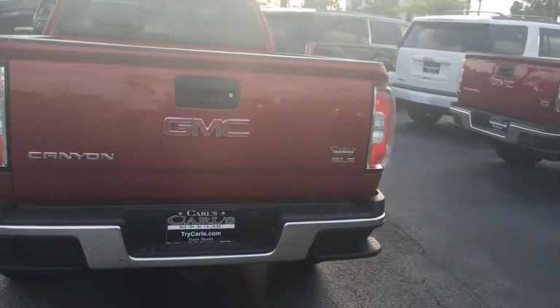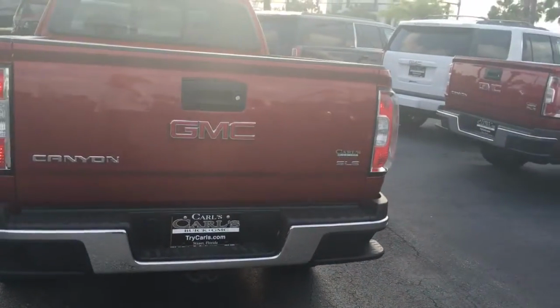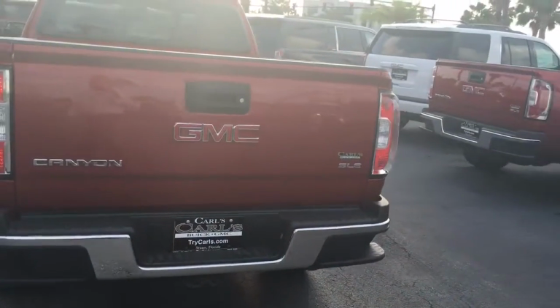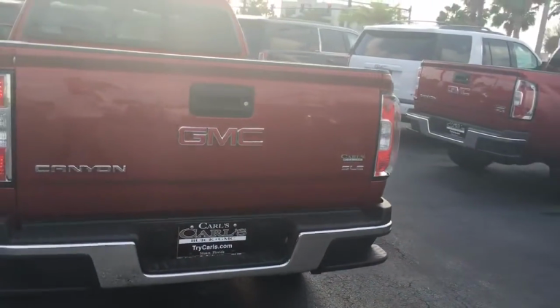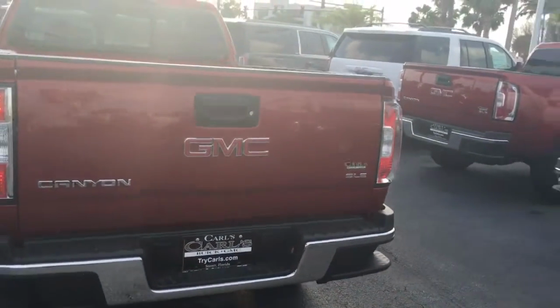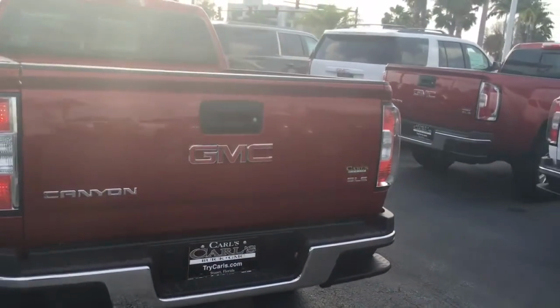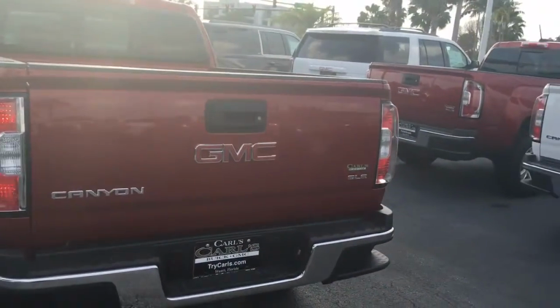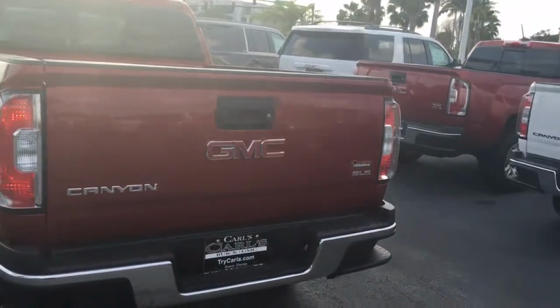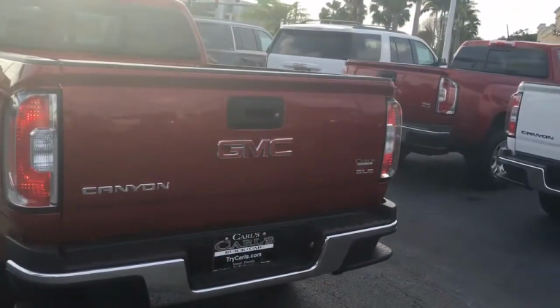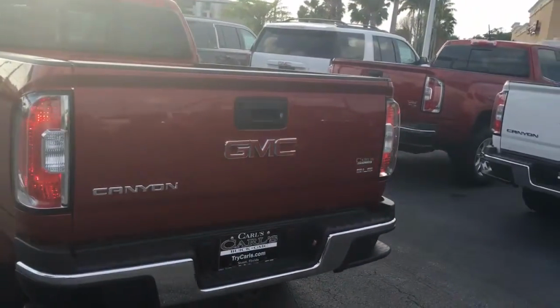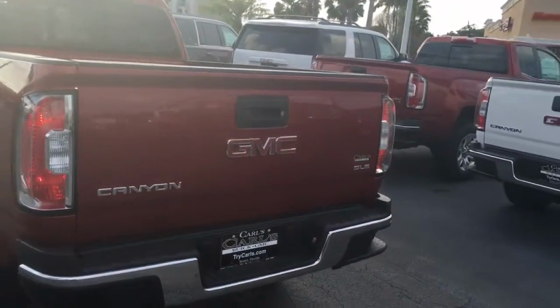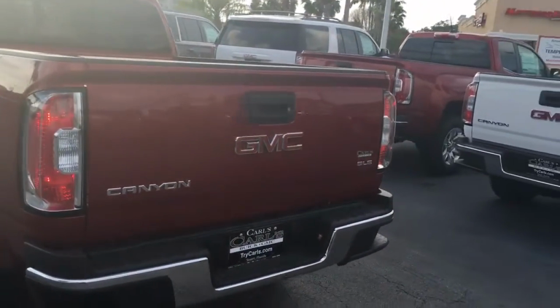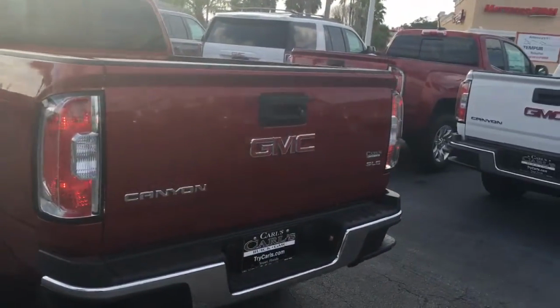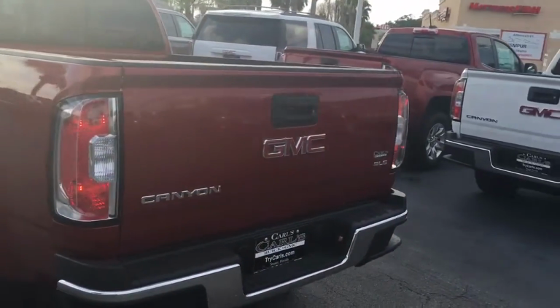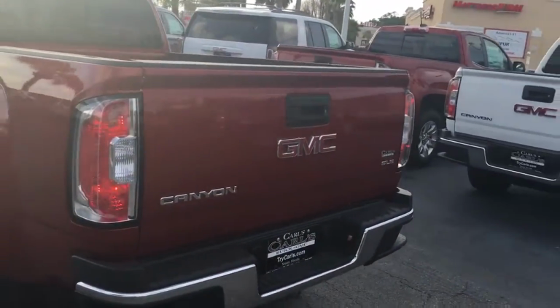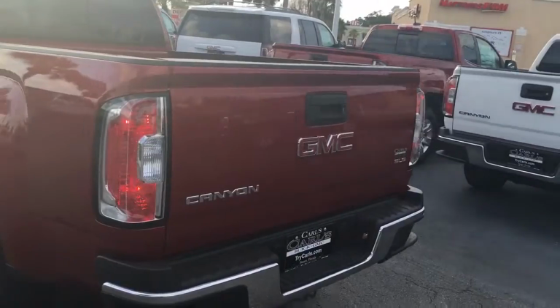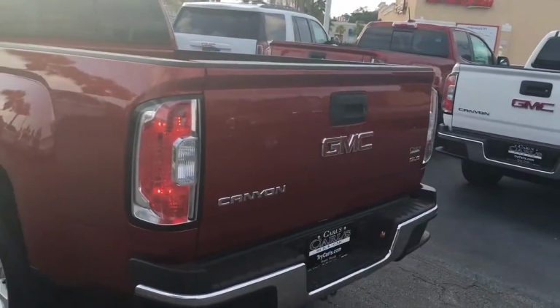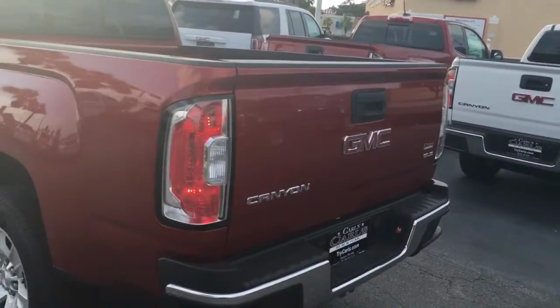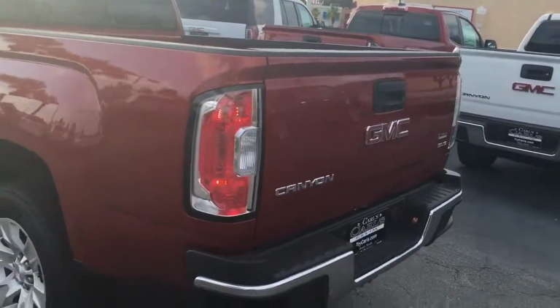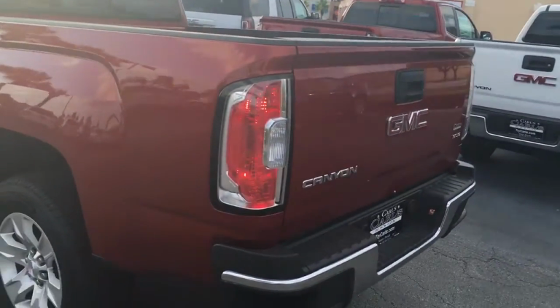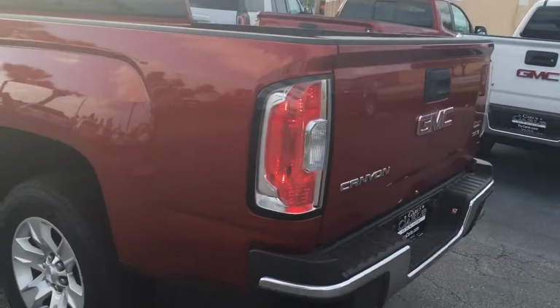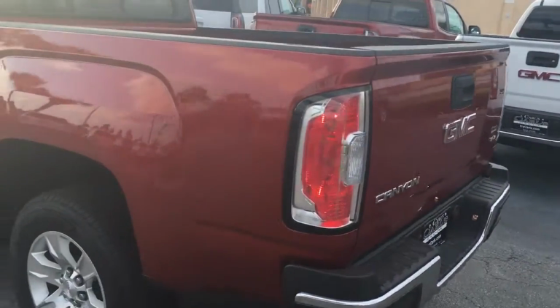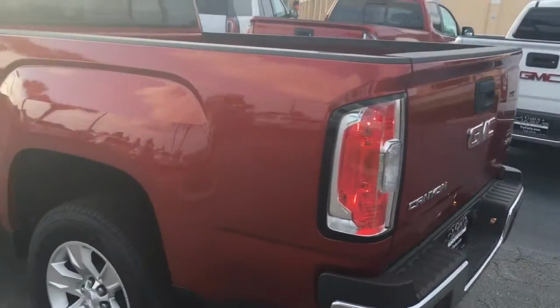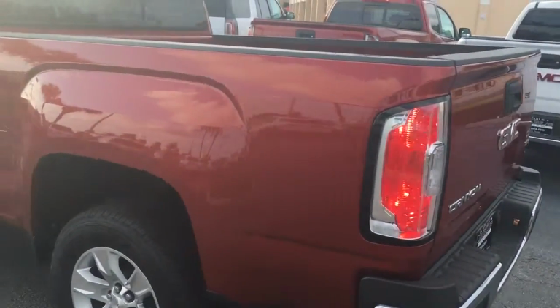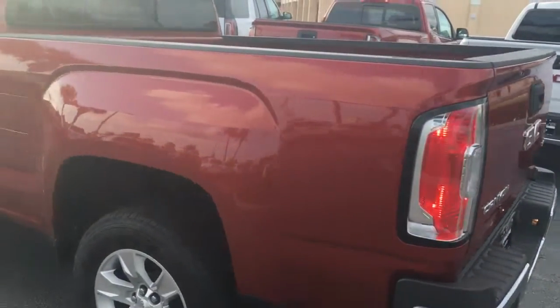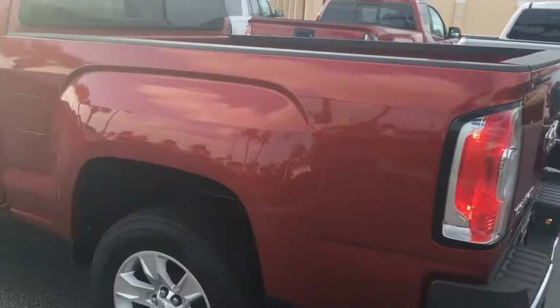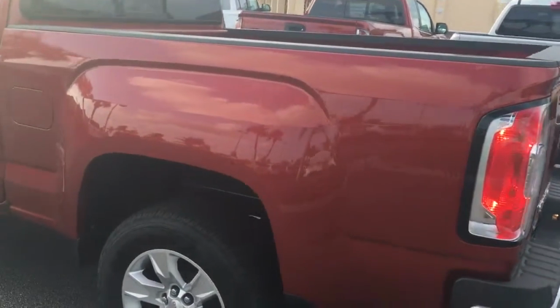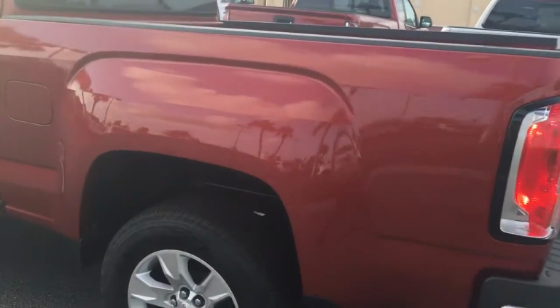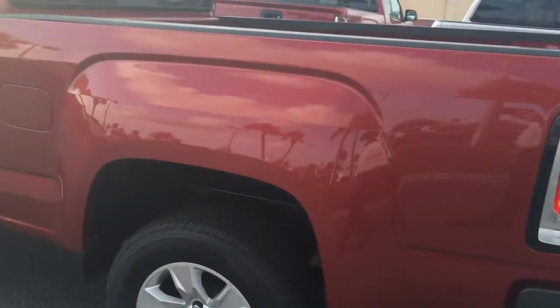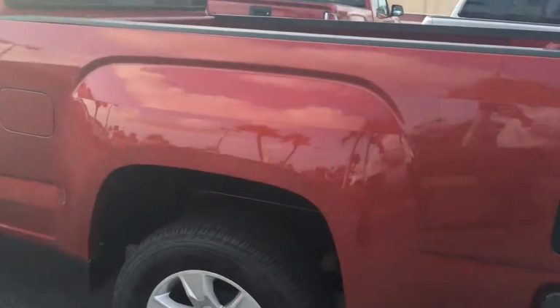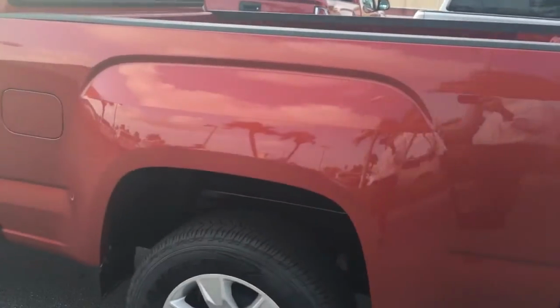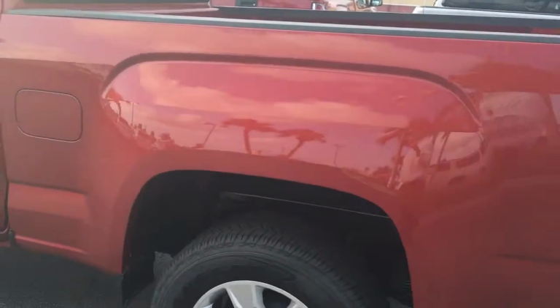It also comes with a backup camera, power locks, and power windows.